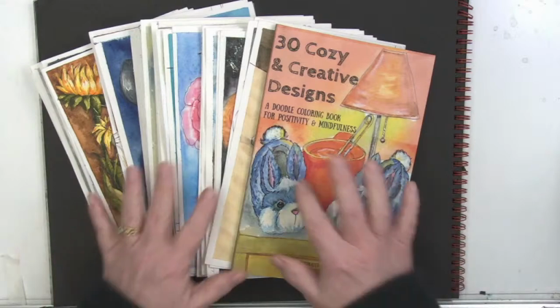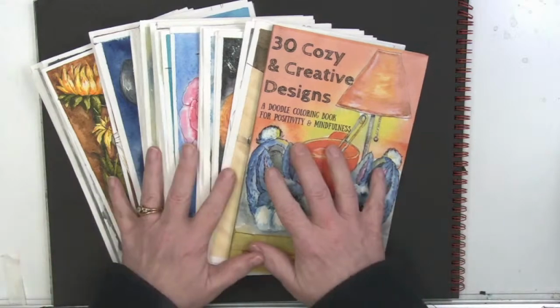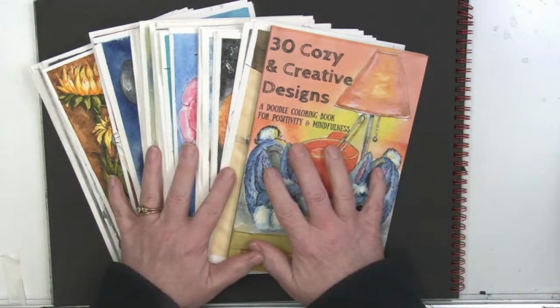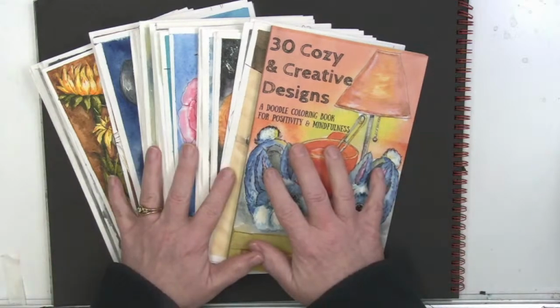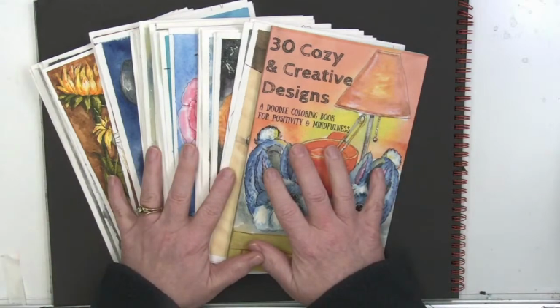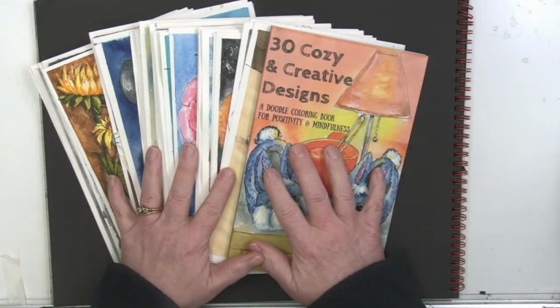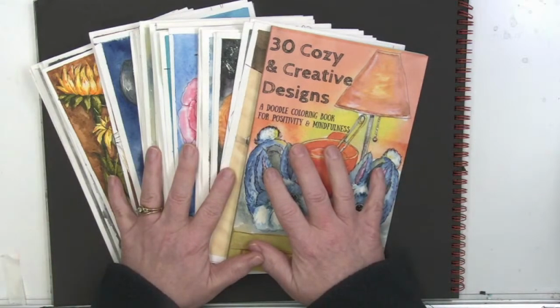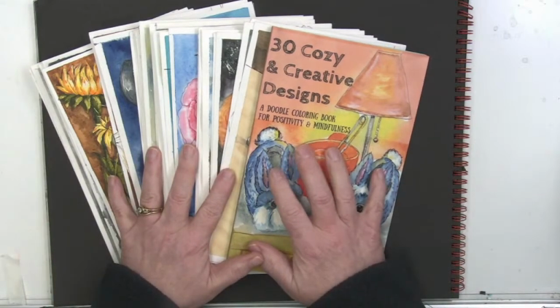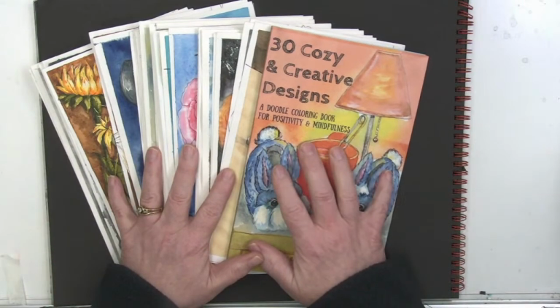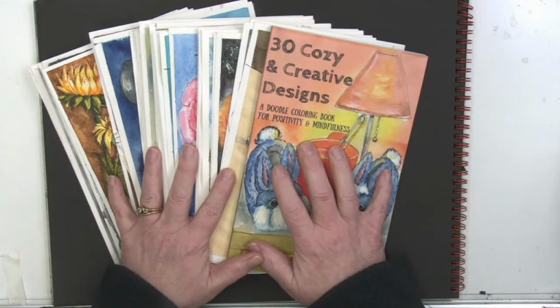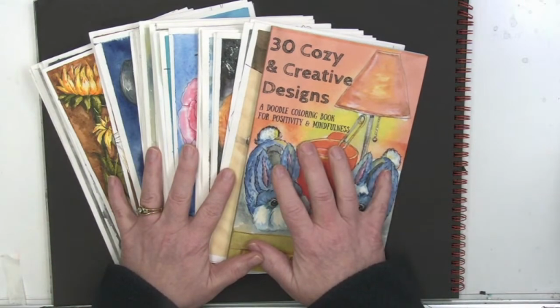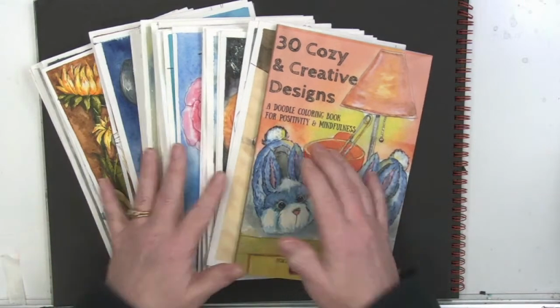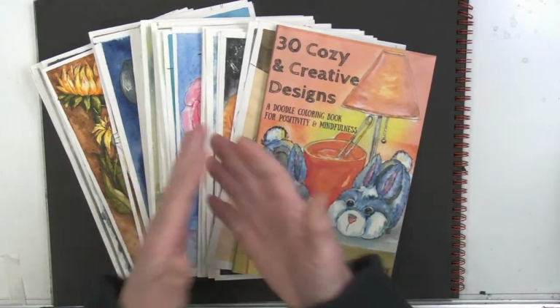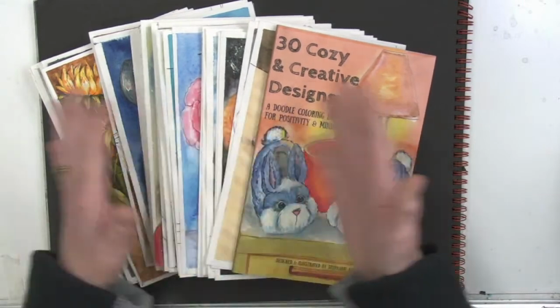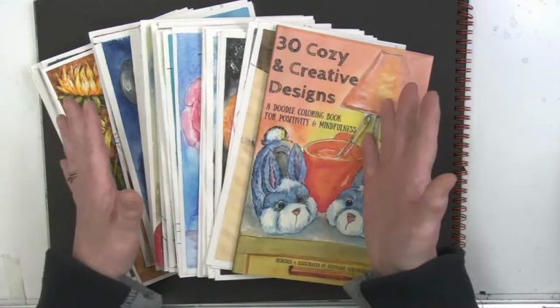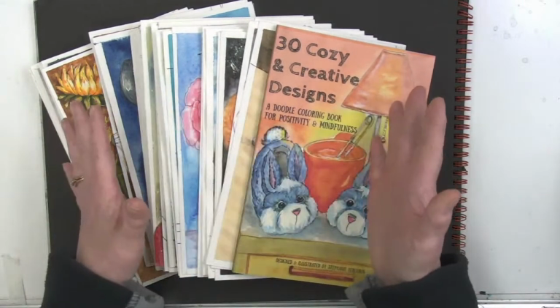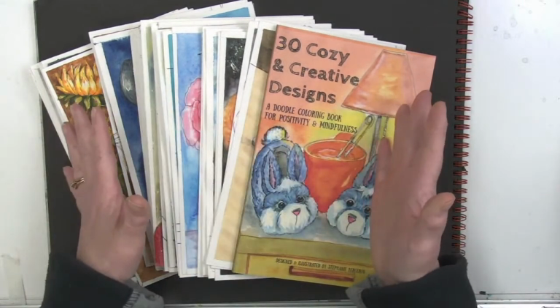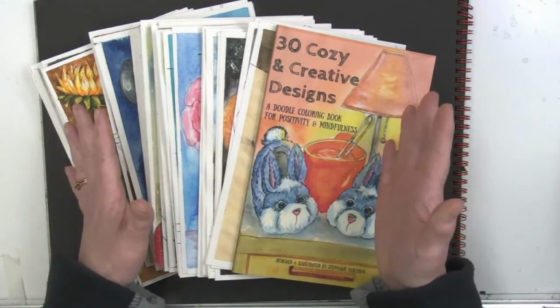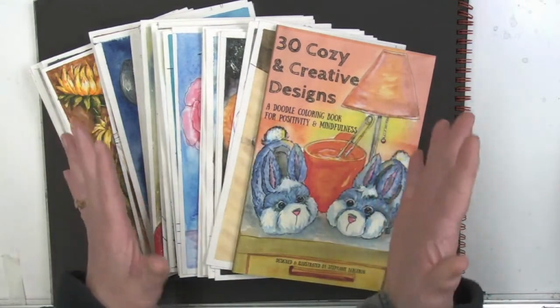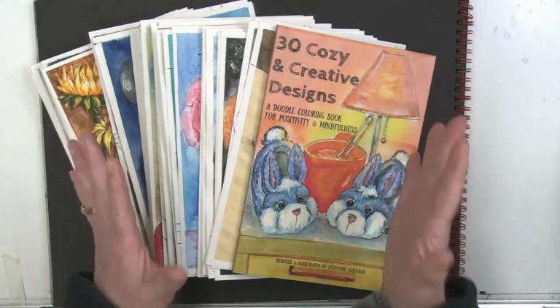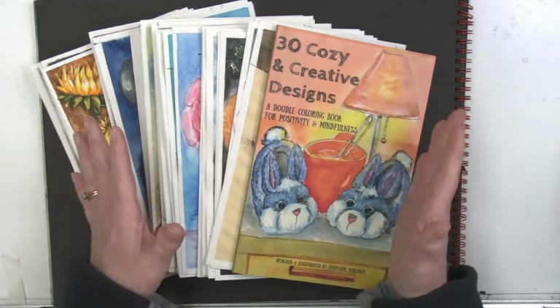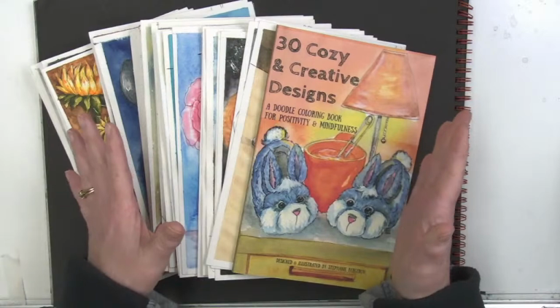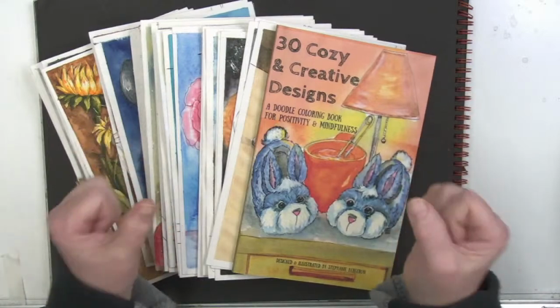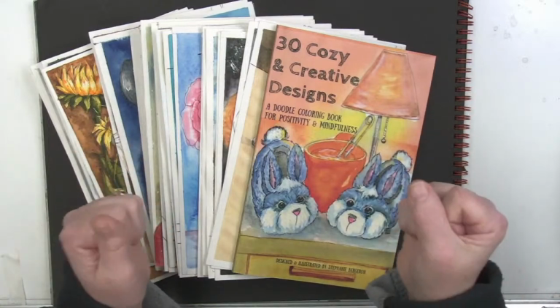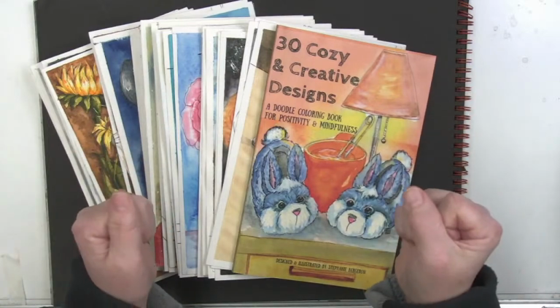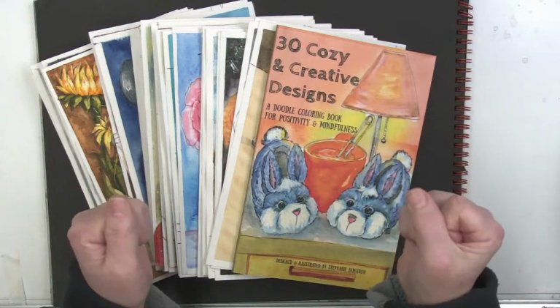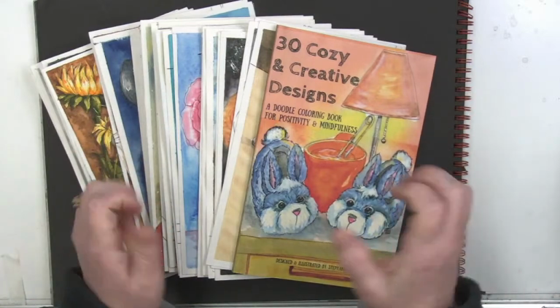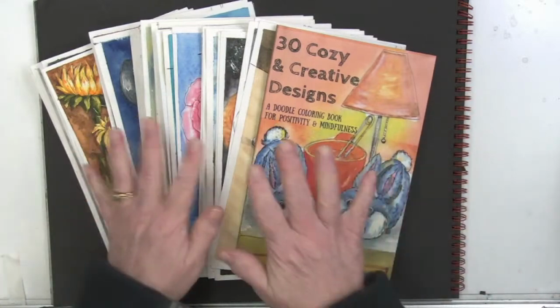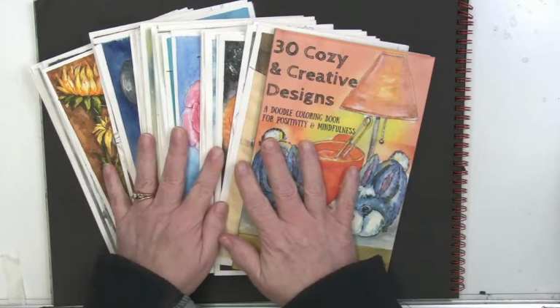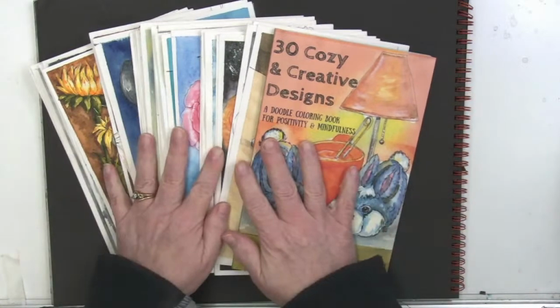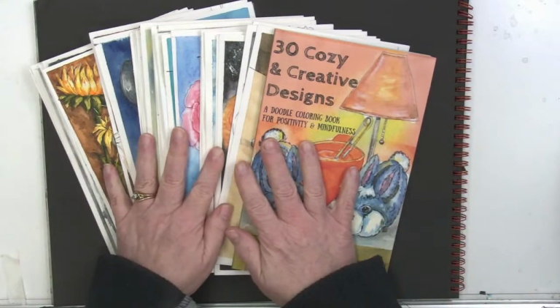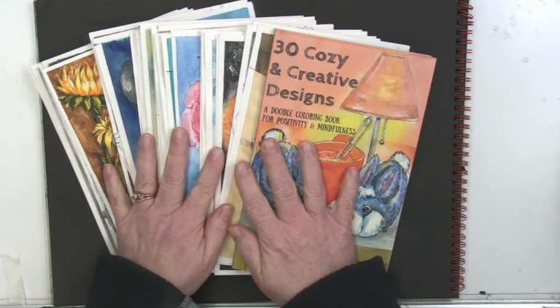Oh my gosh, guys, we made it through all 30 designs! I'm so excited — we're going to flip through these now.